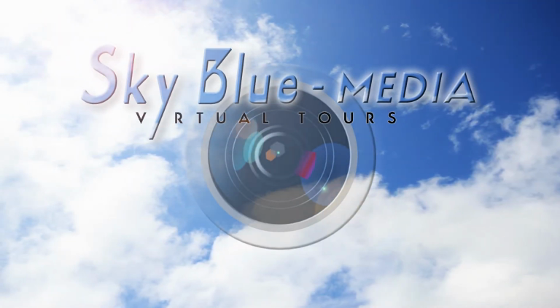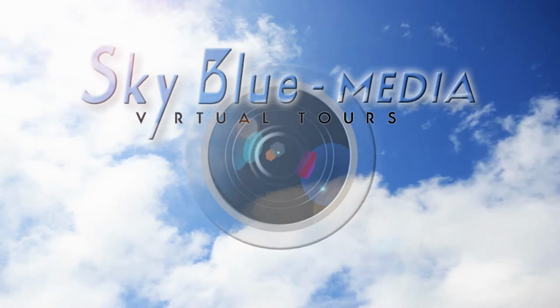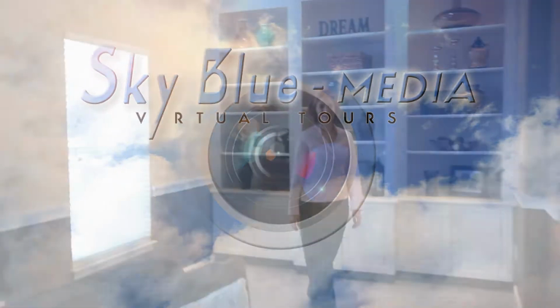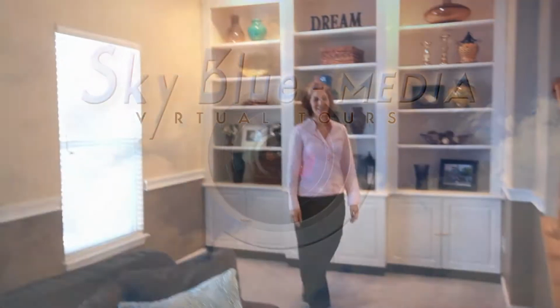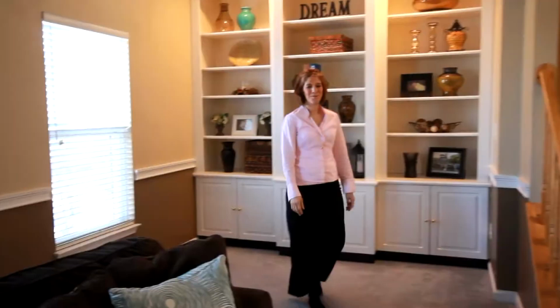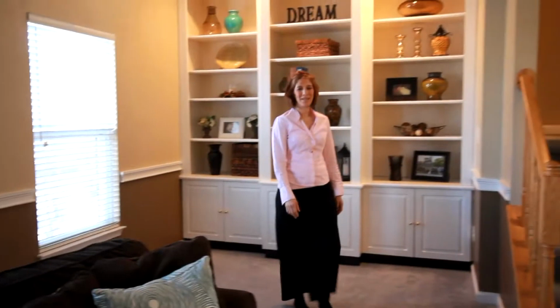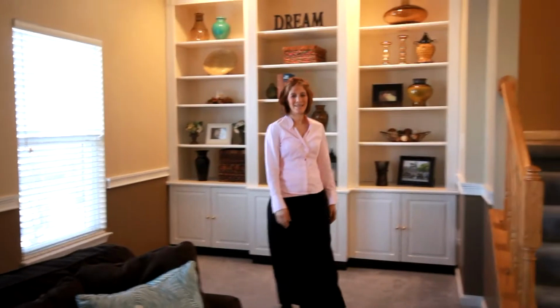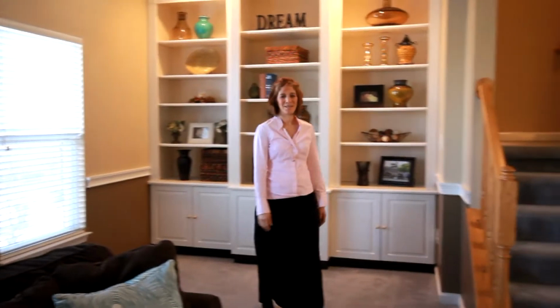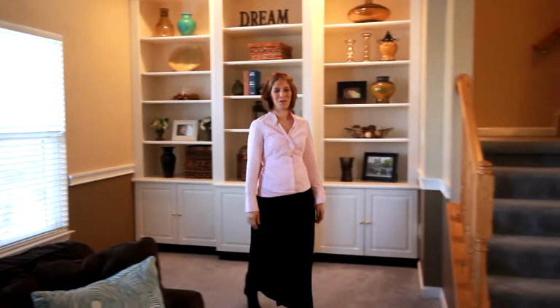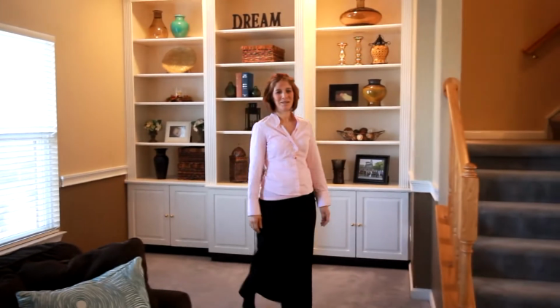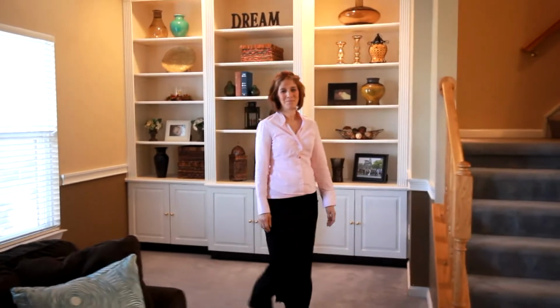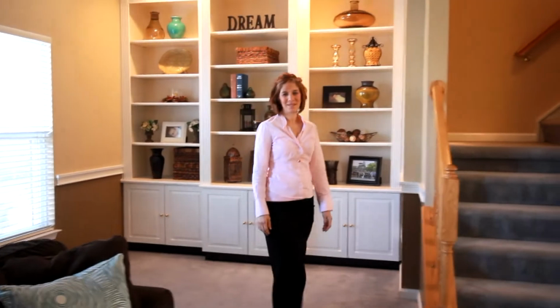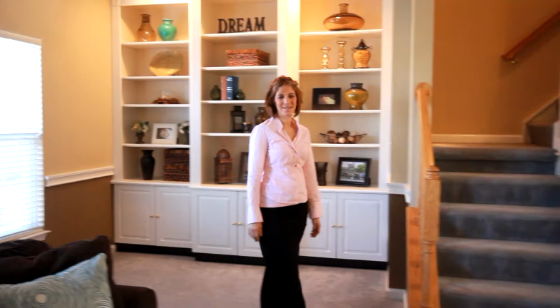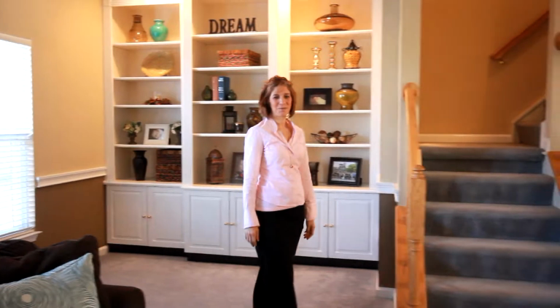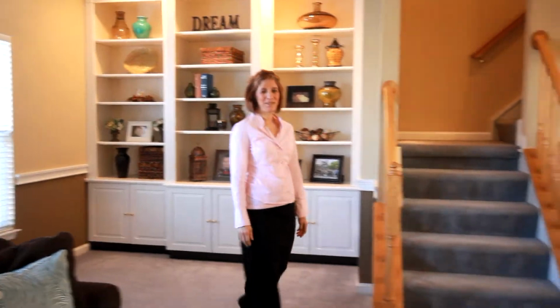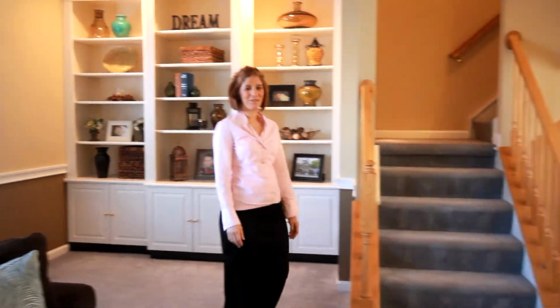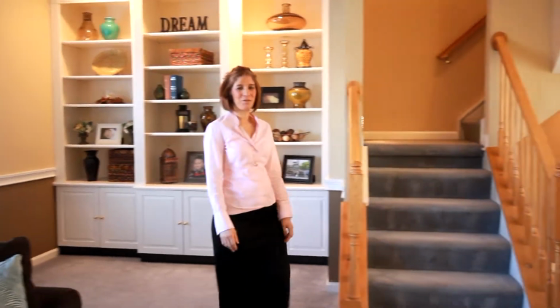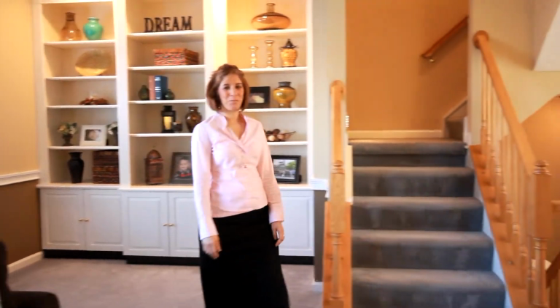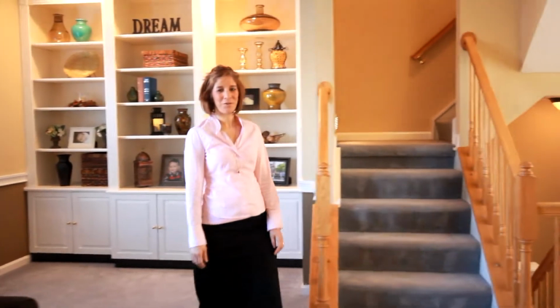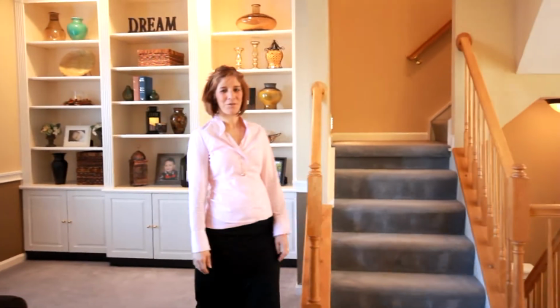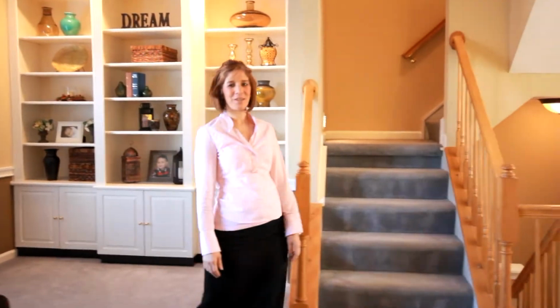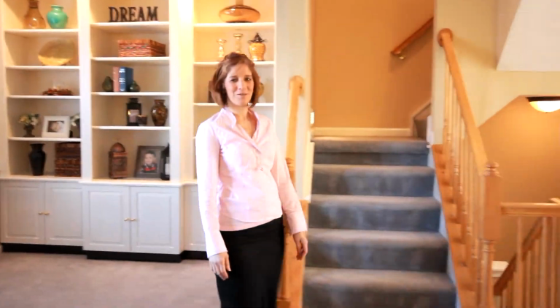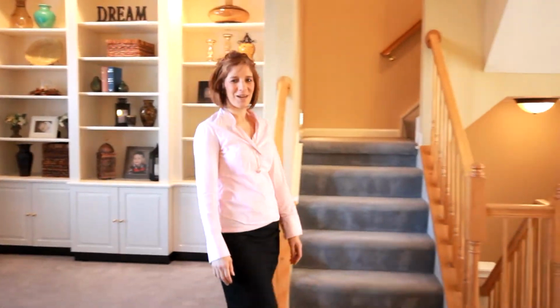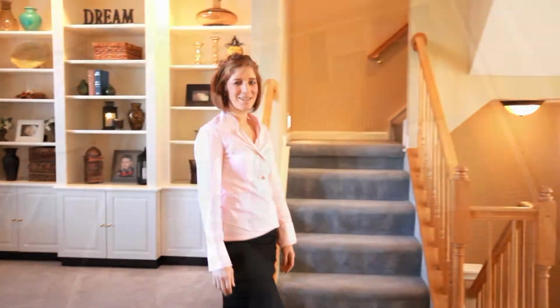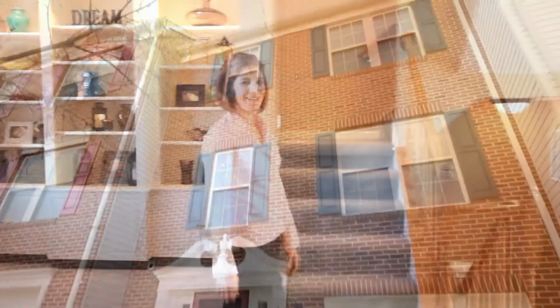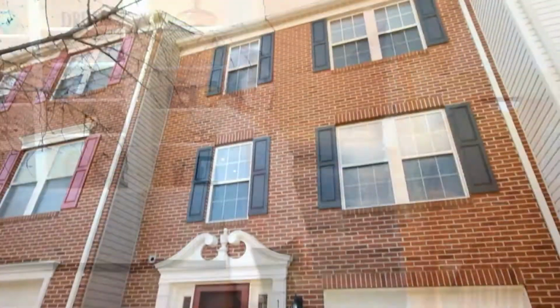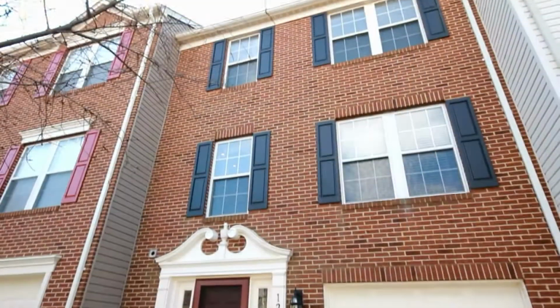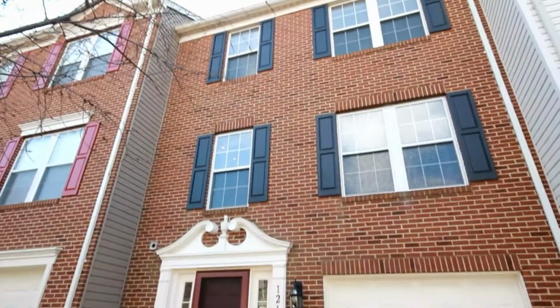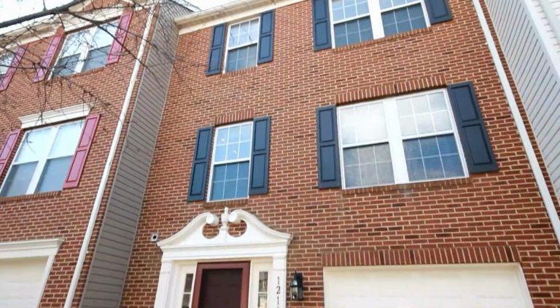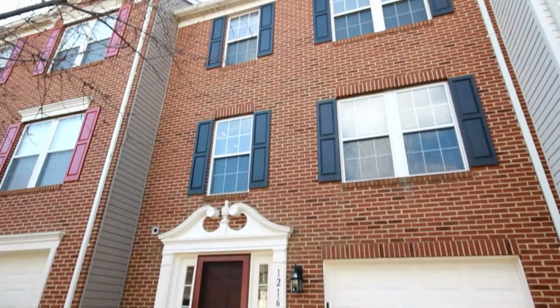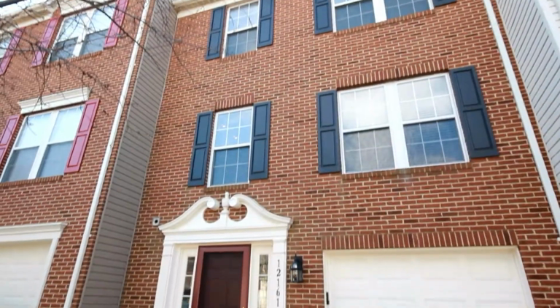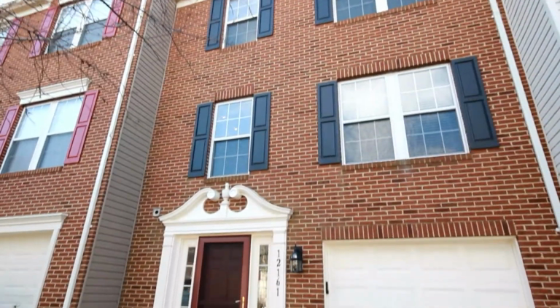Hi, I'm Nancy. Welcome to this three-level brick front garage townhome in Braemar.